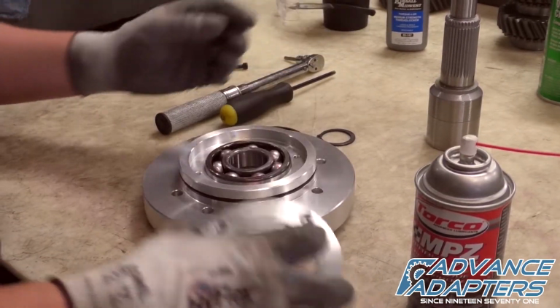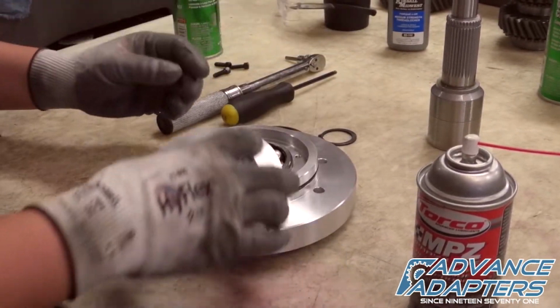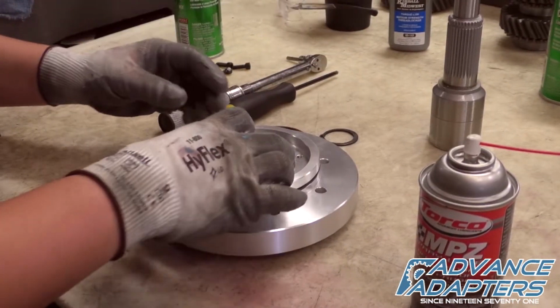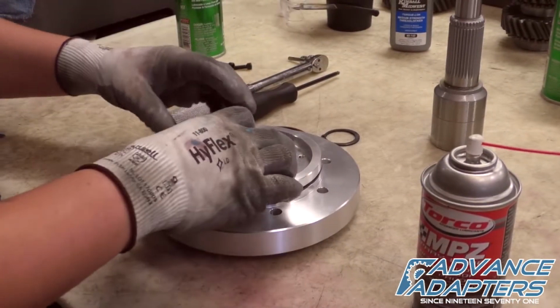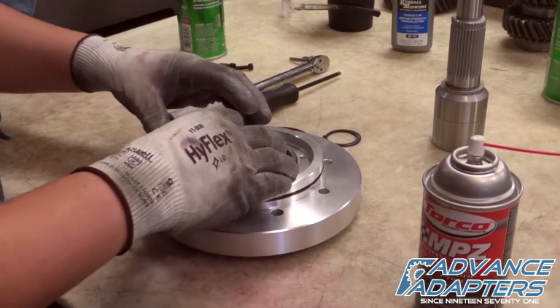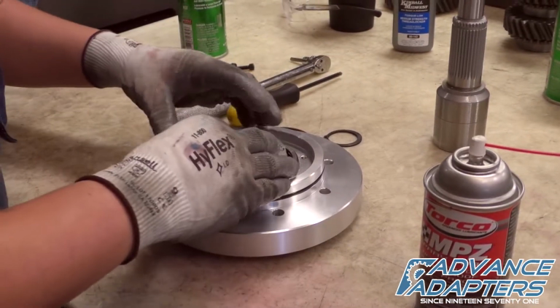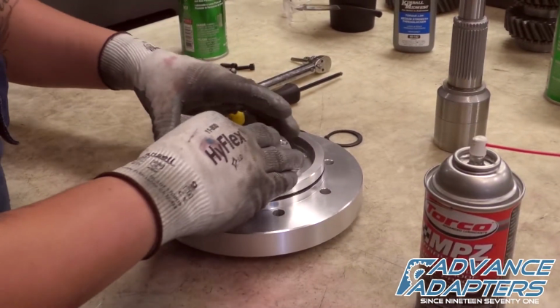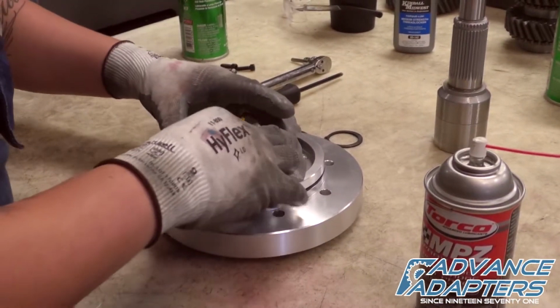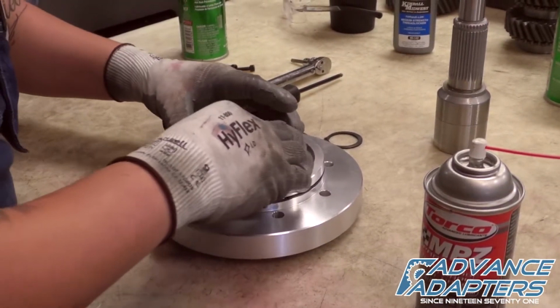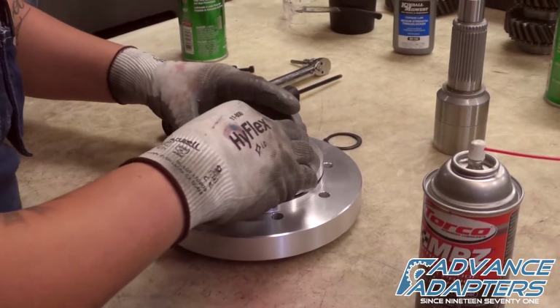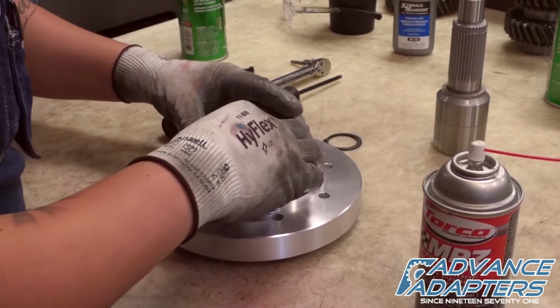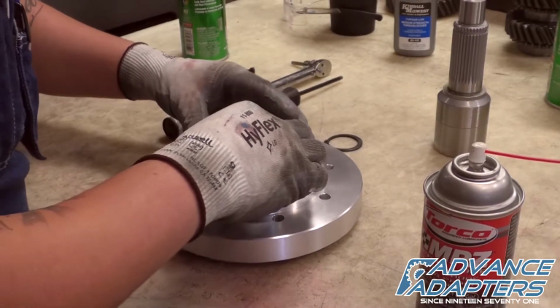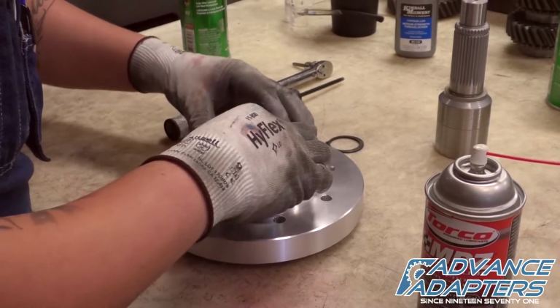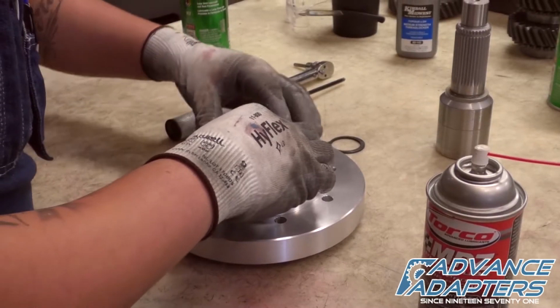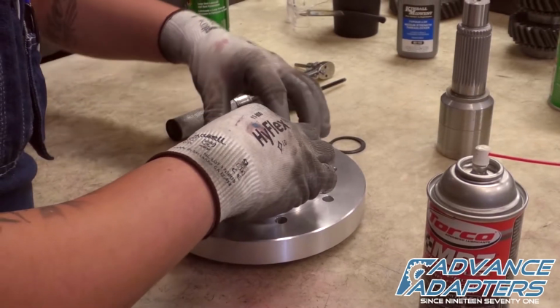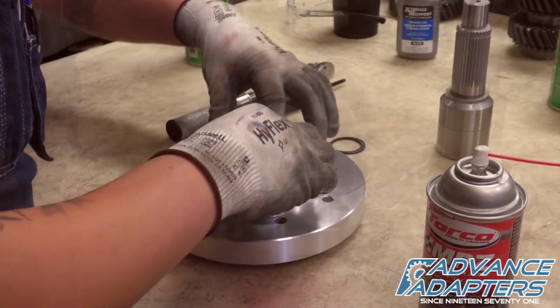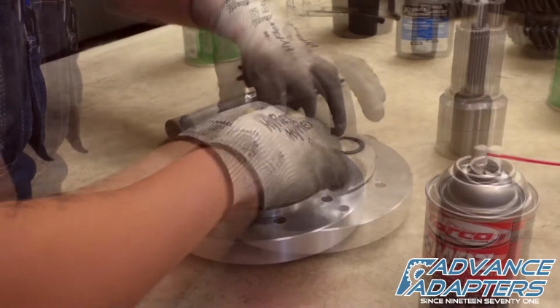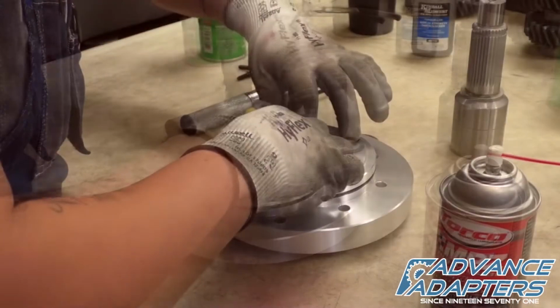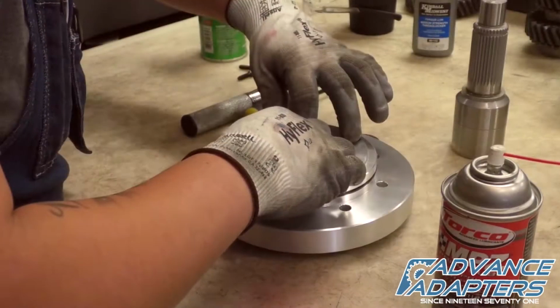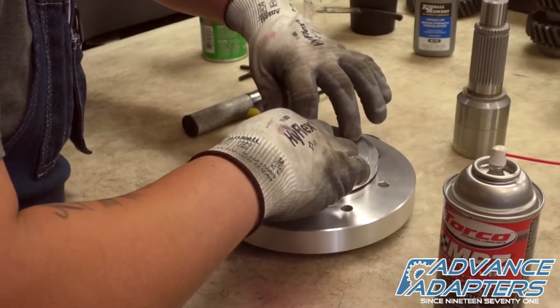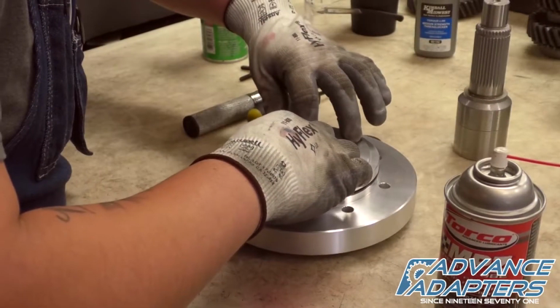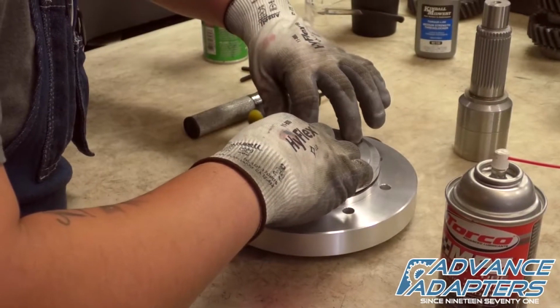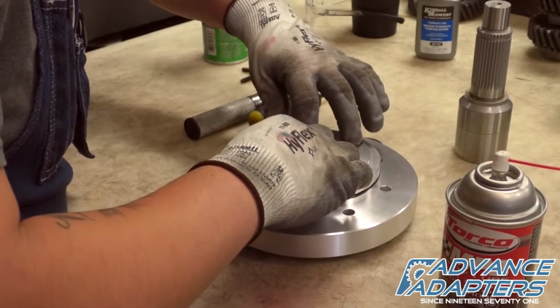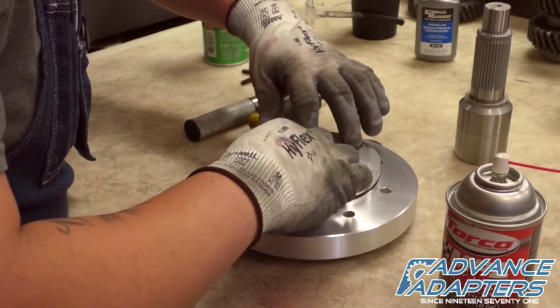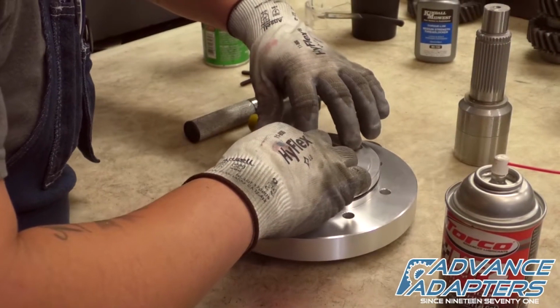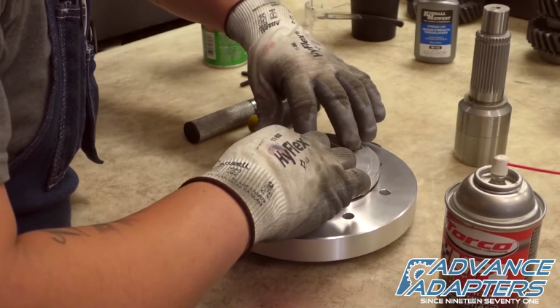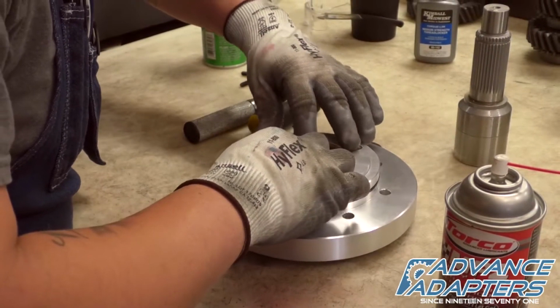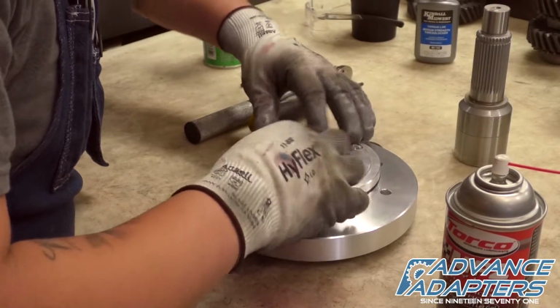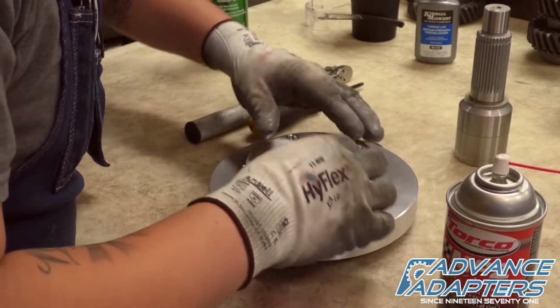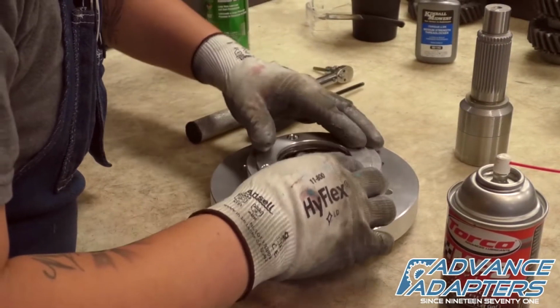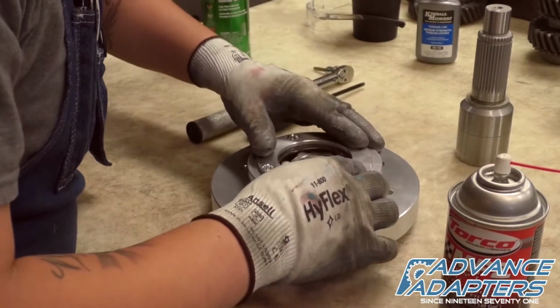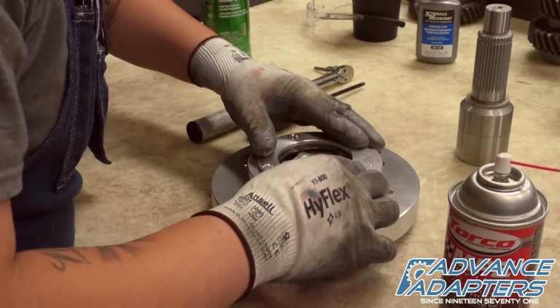Taking care to line up the holes, the bearing retainer cap is now fitted and pressed into place.